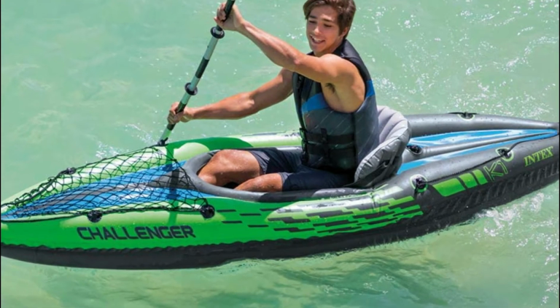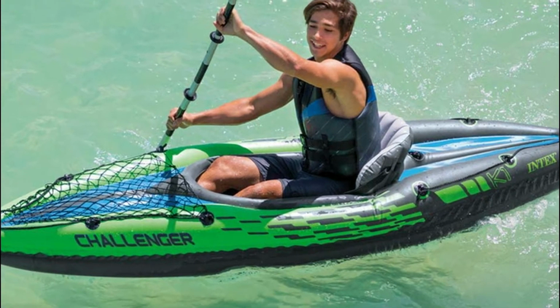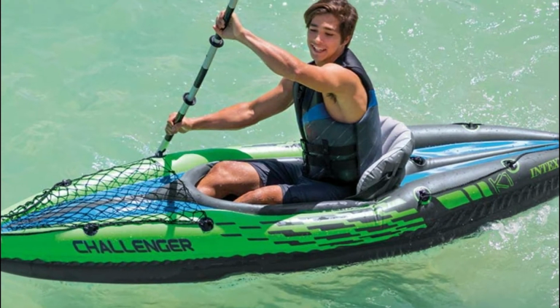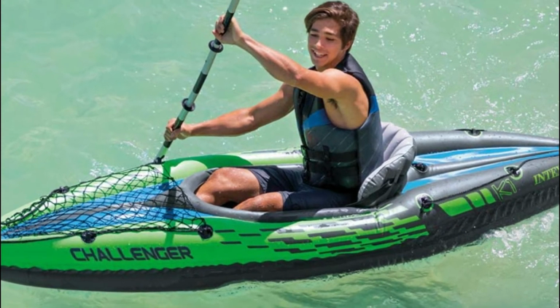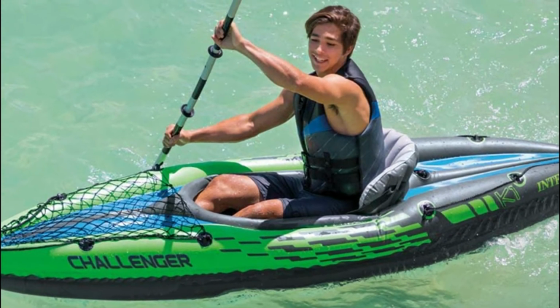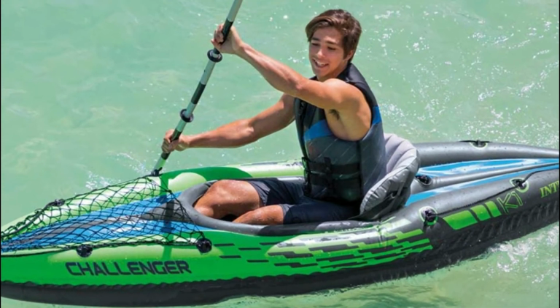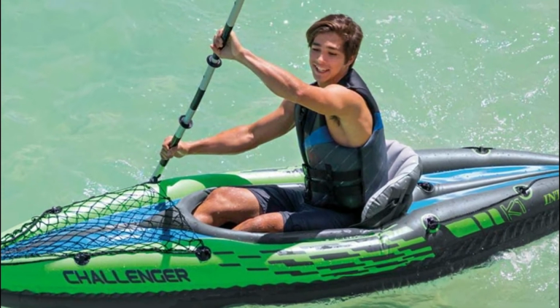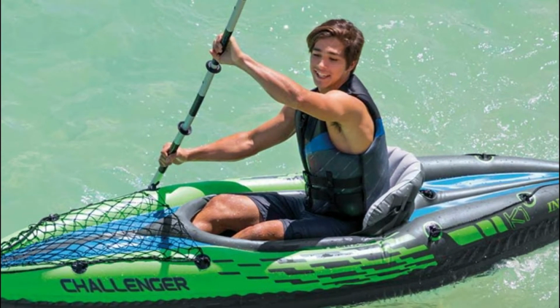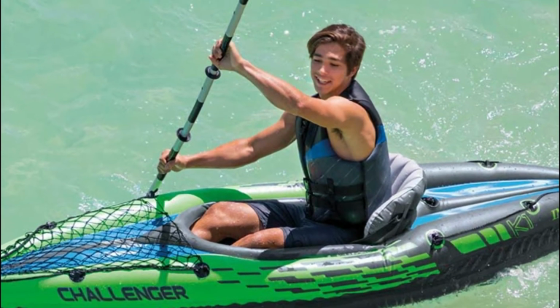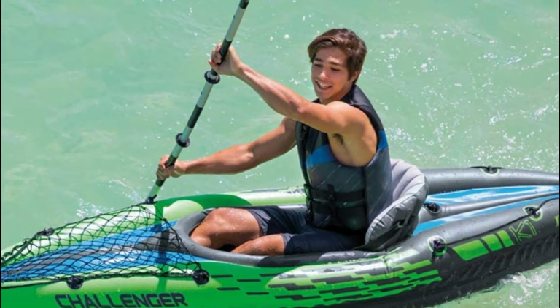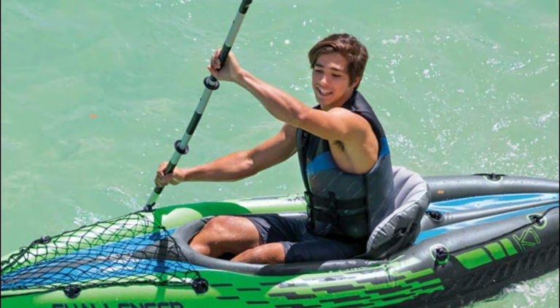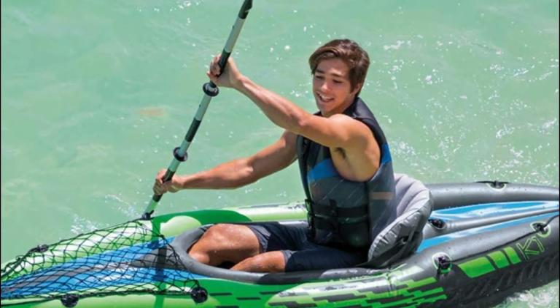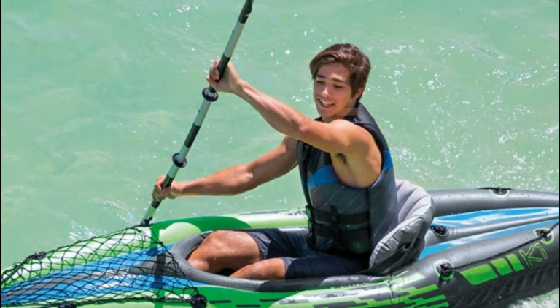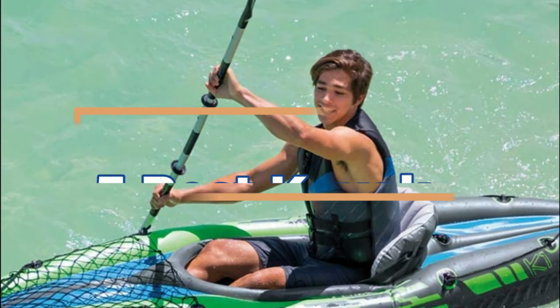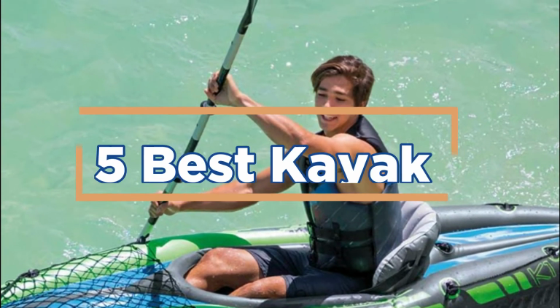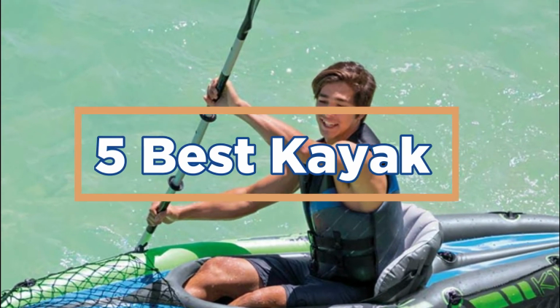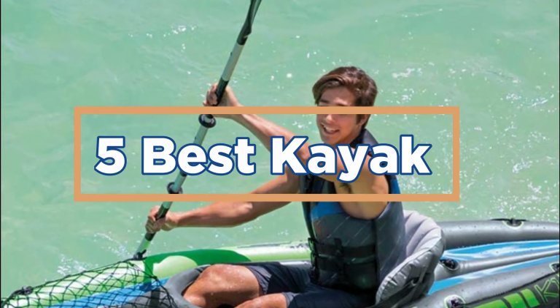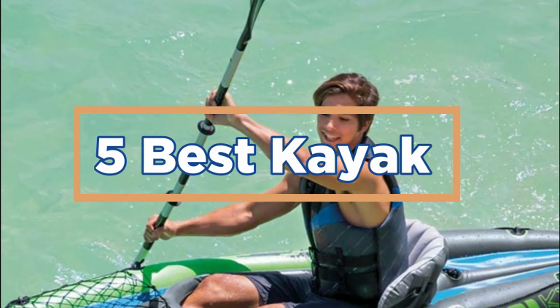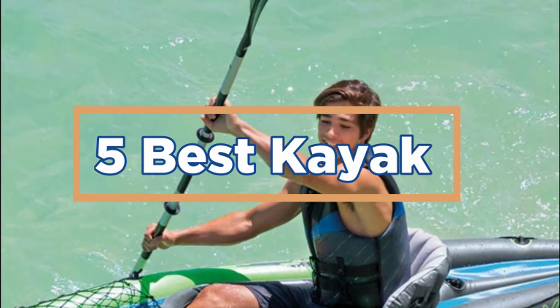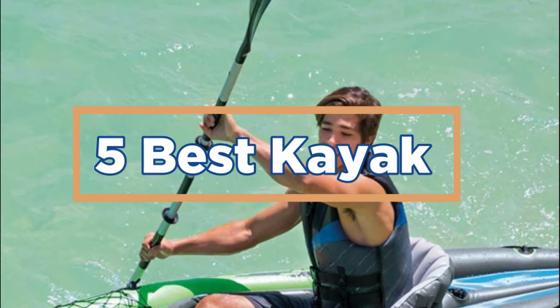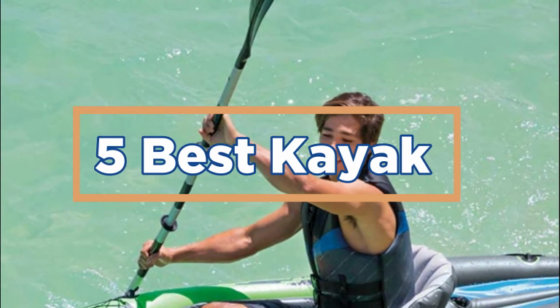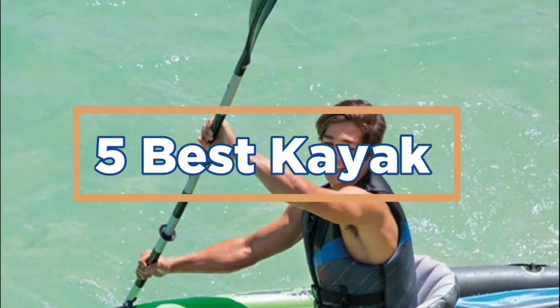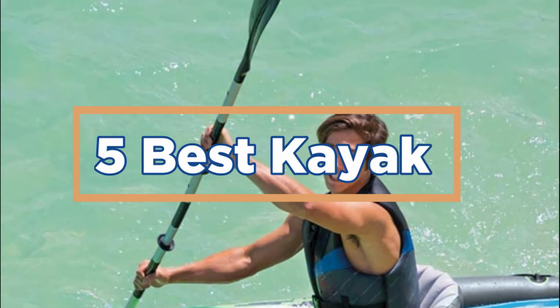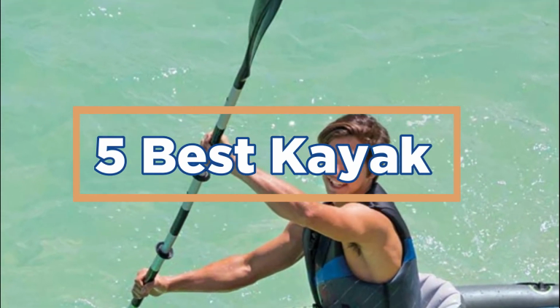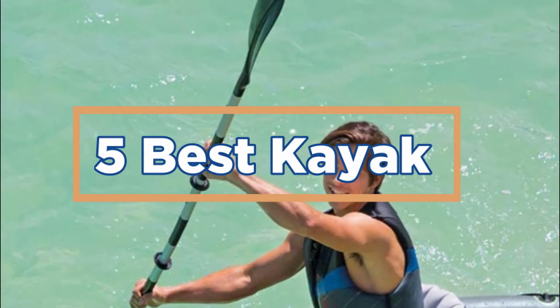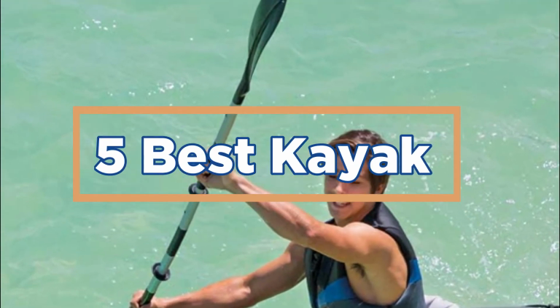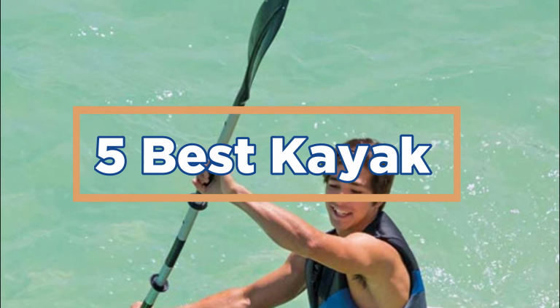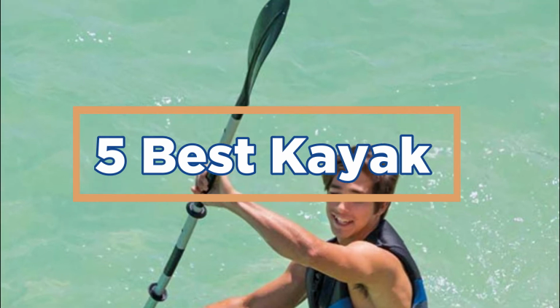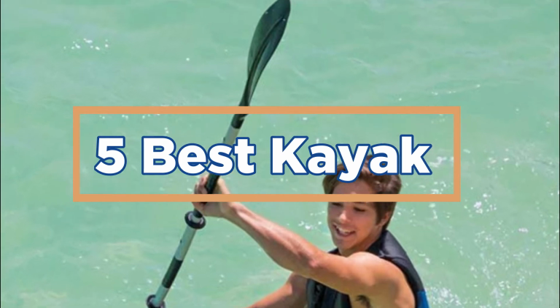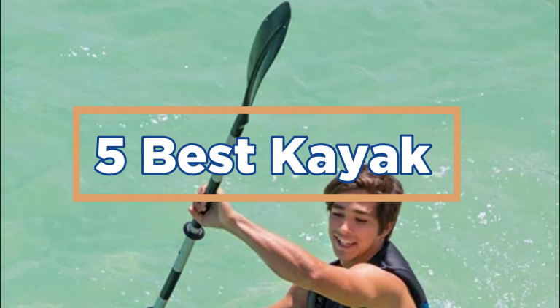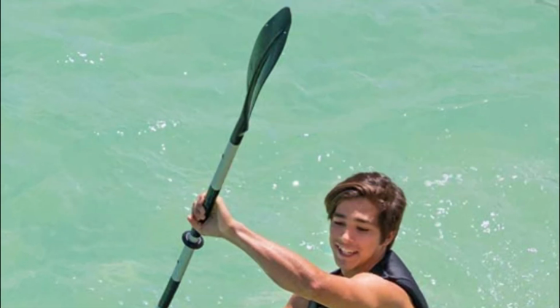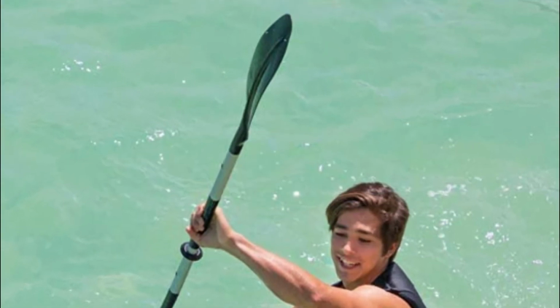In today's video, we will show you the top 5 best kayaks. So, let's get started.